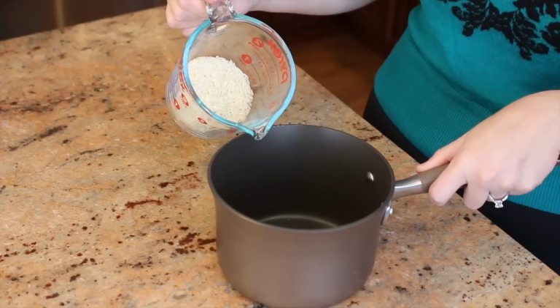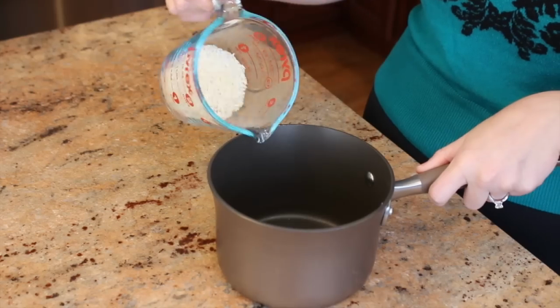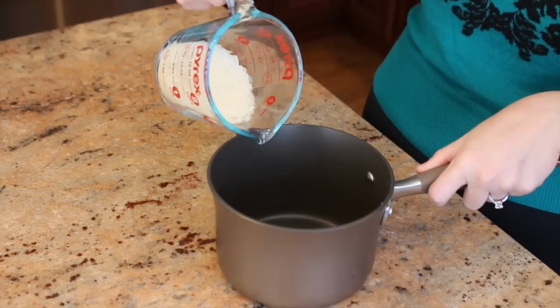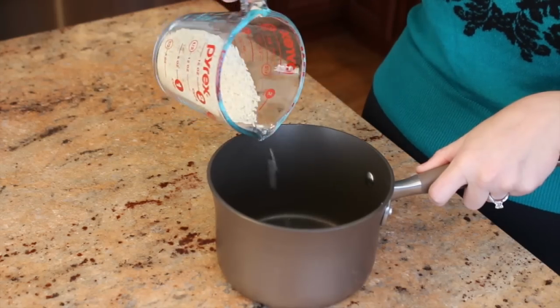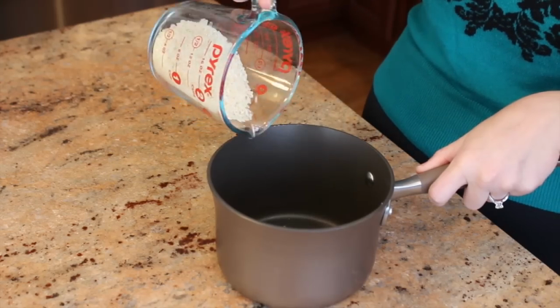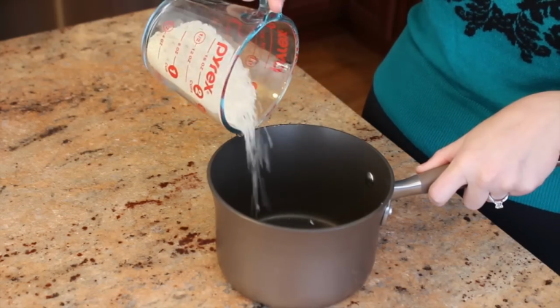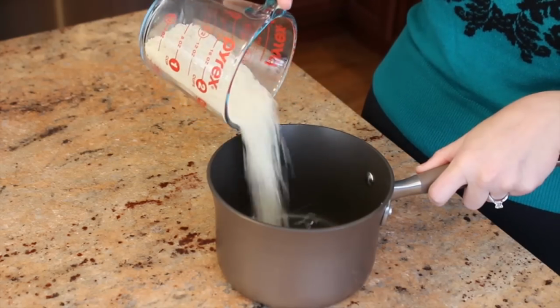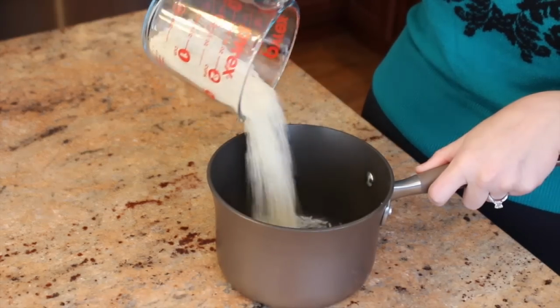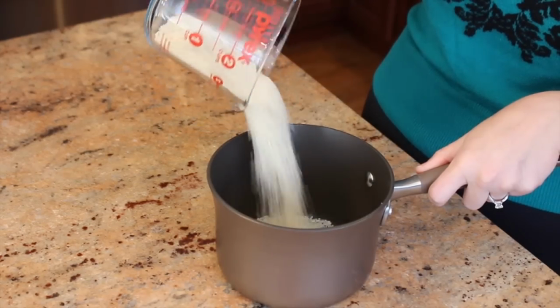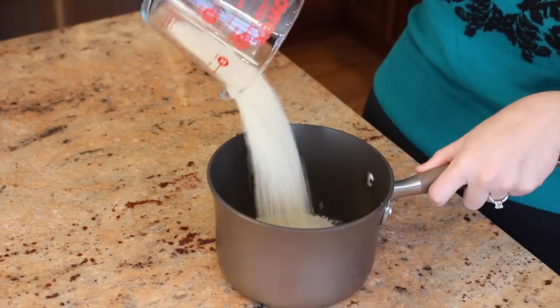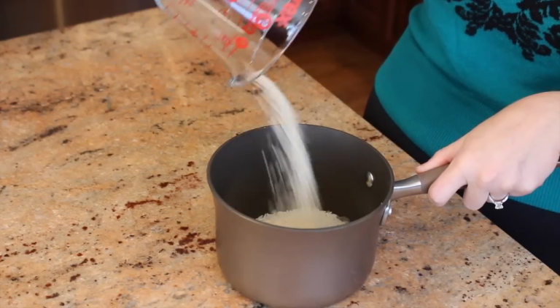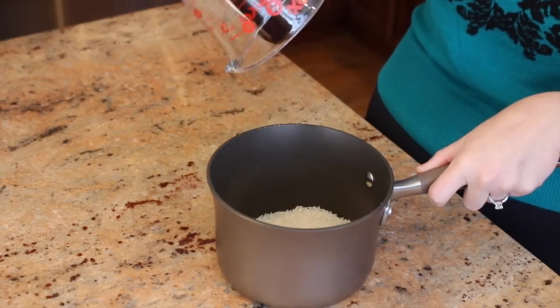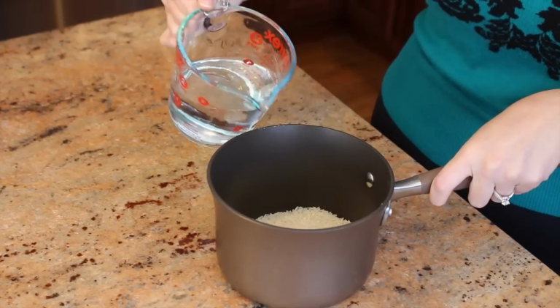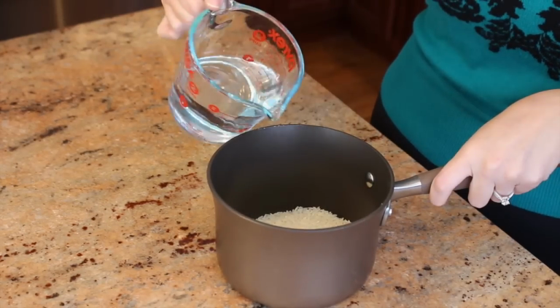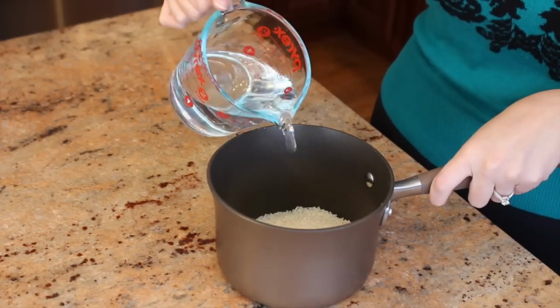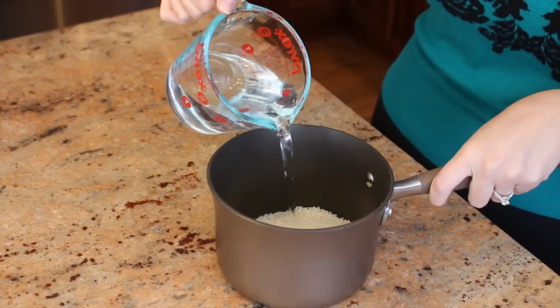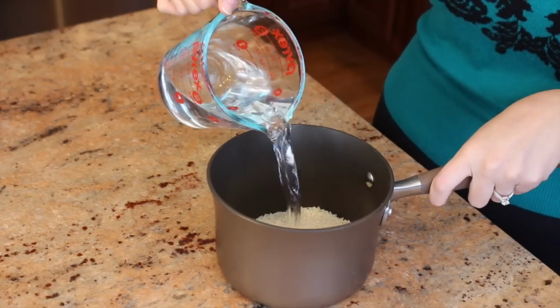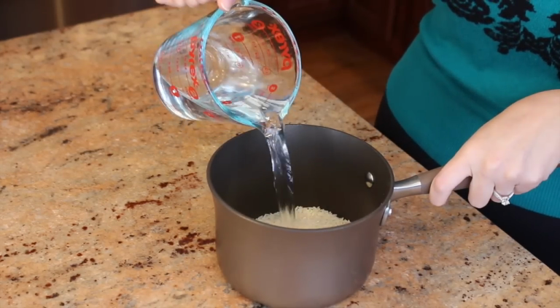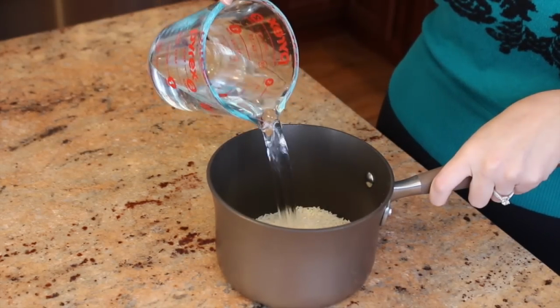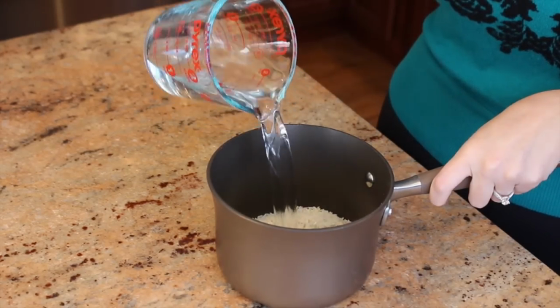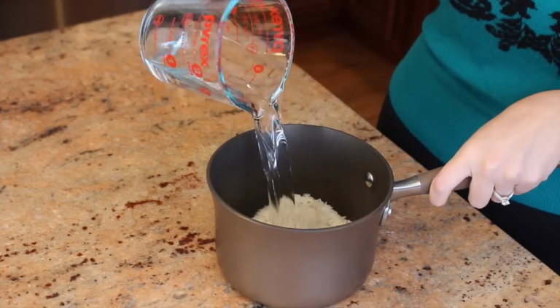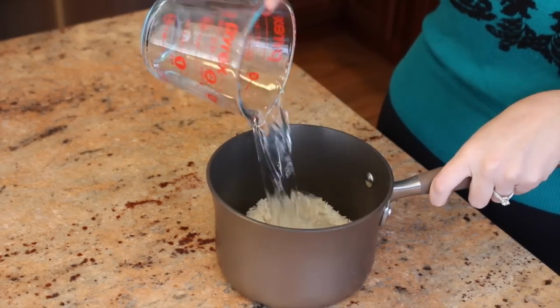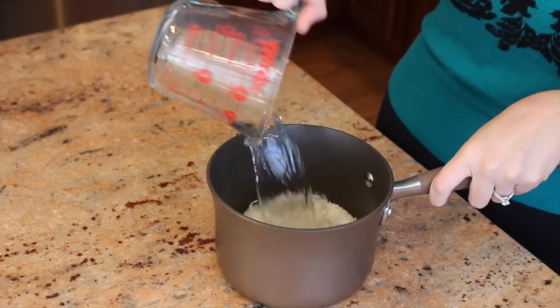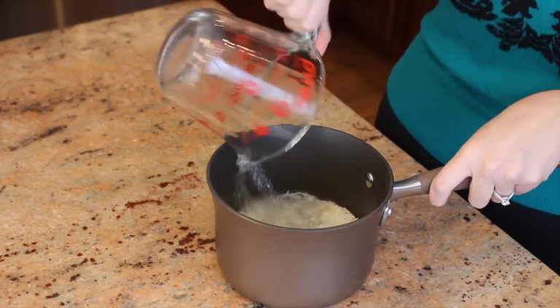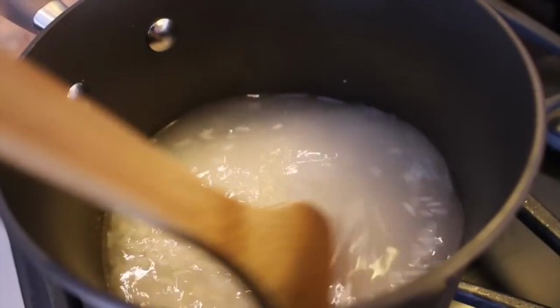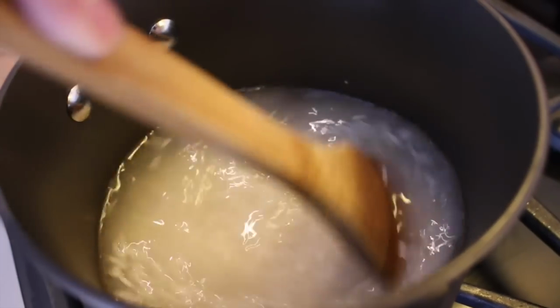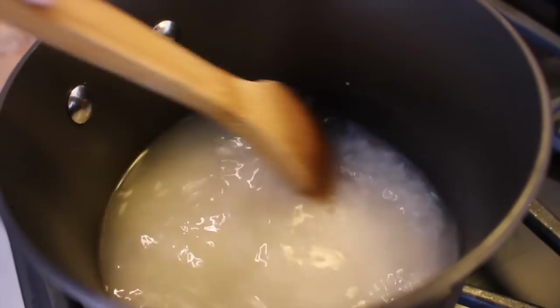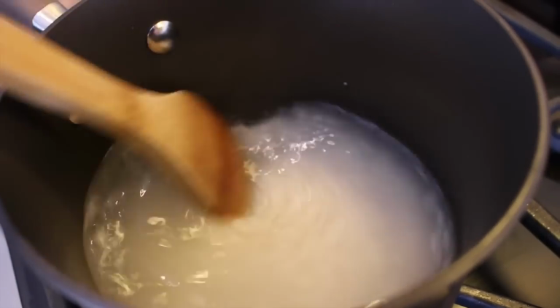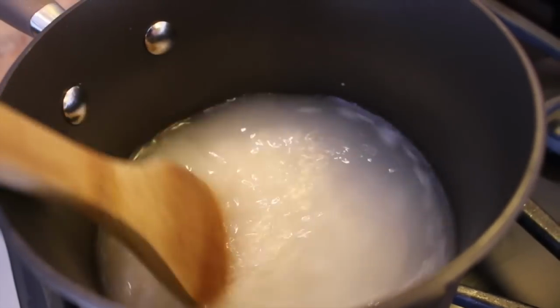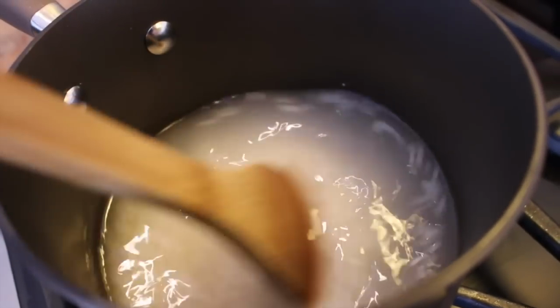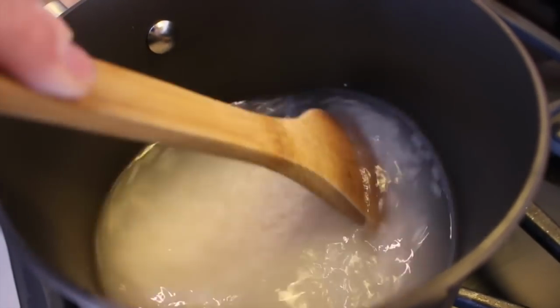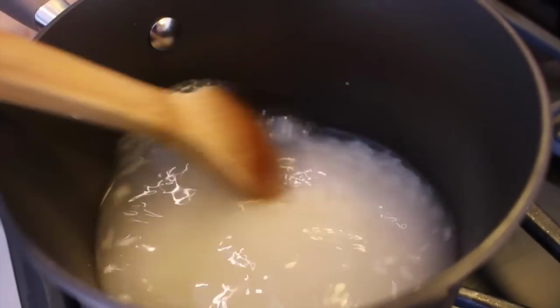Add three quarters of a cup of basmati rice and one and a half cups of water to a saucepan. Stir and bring to a boil.